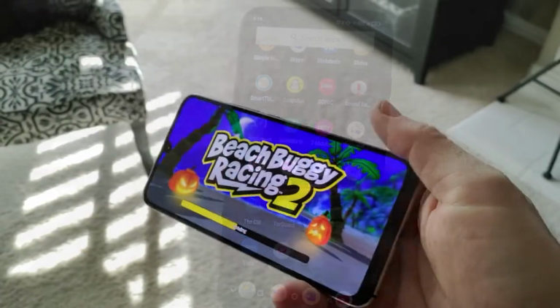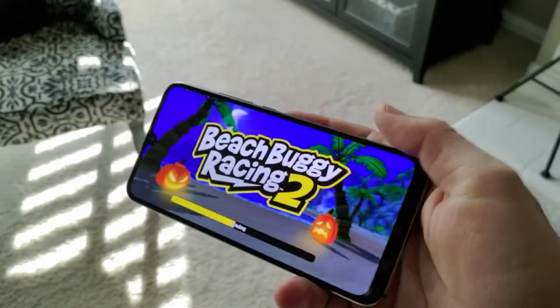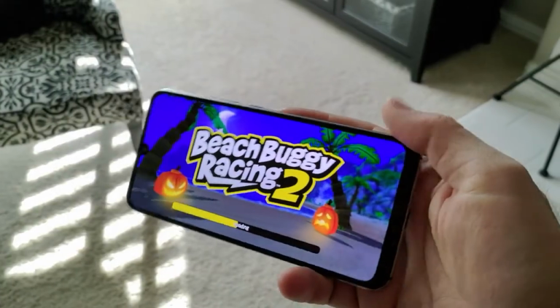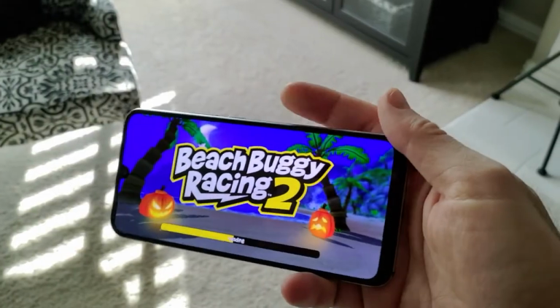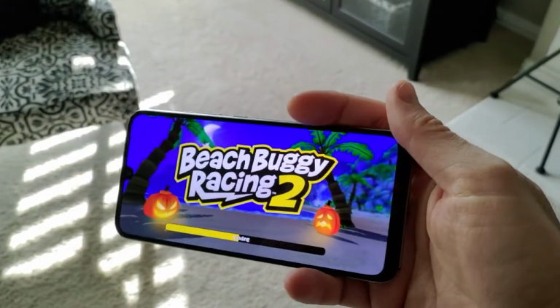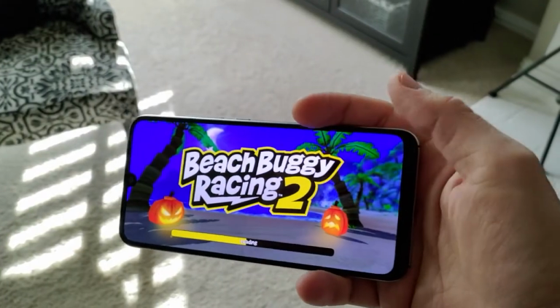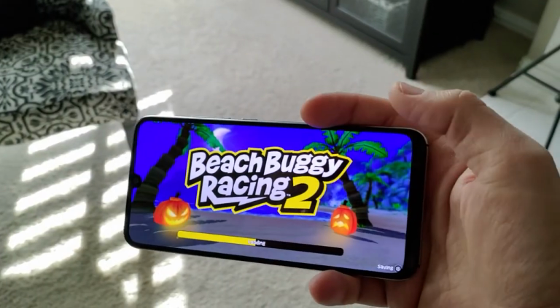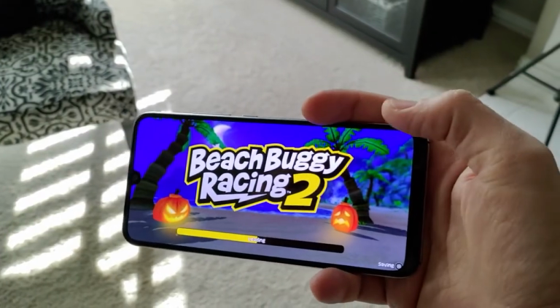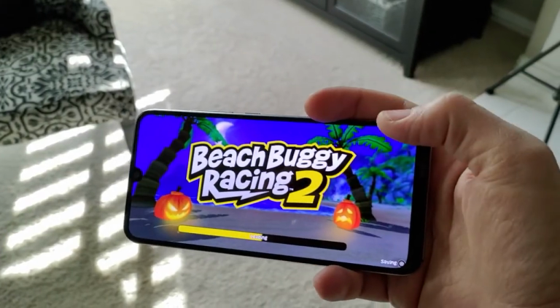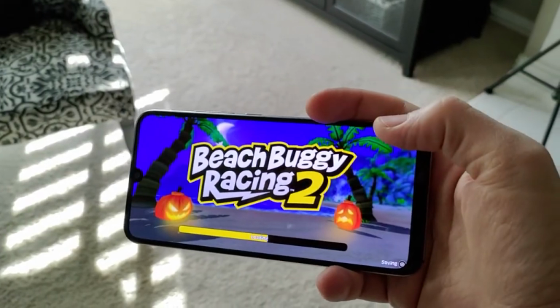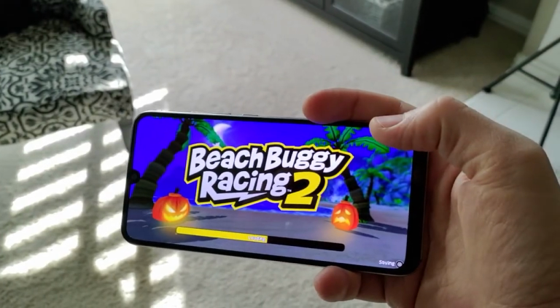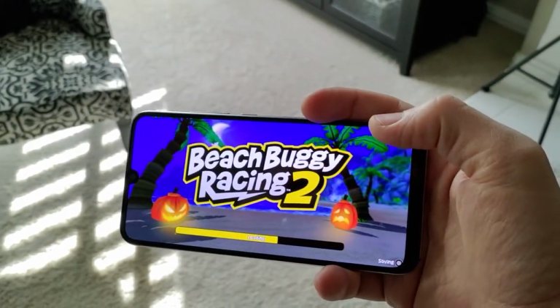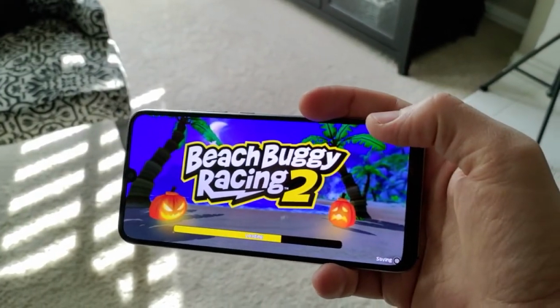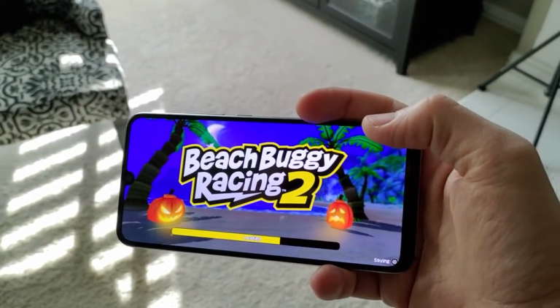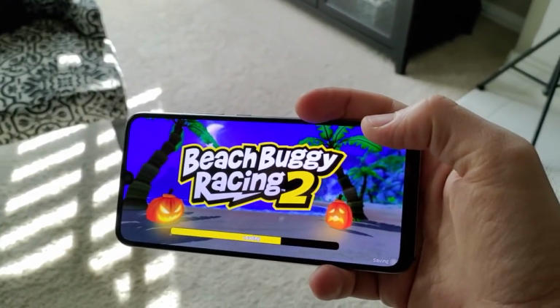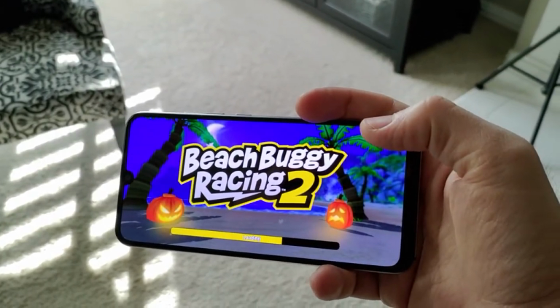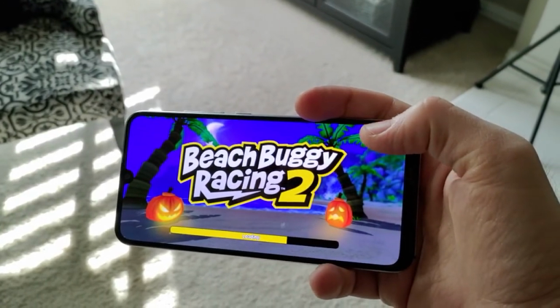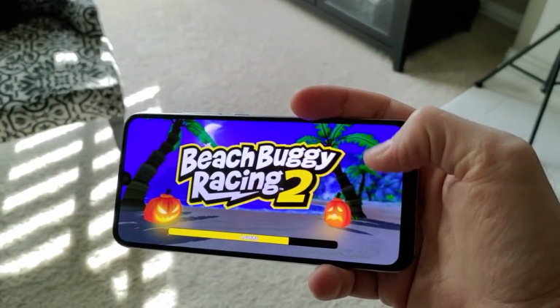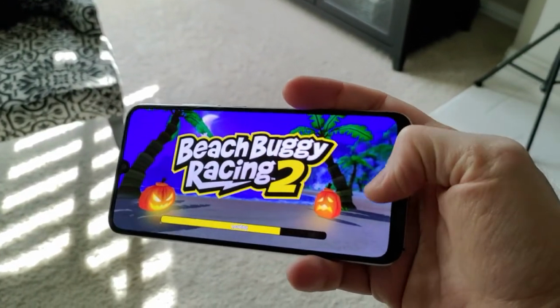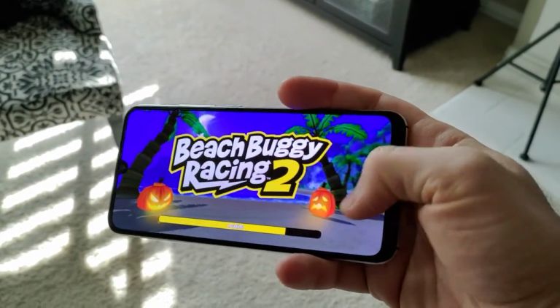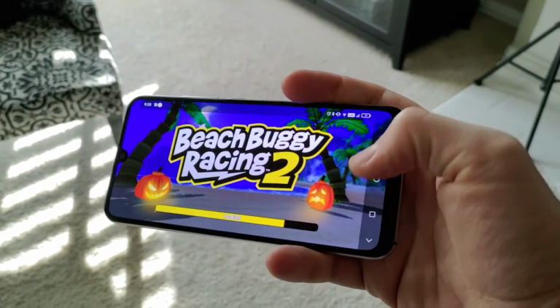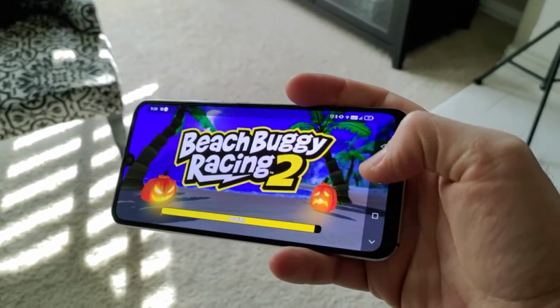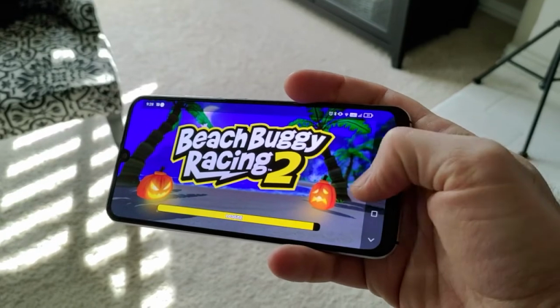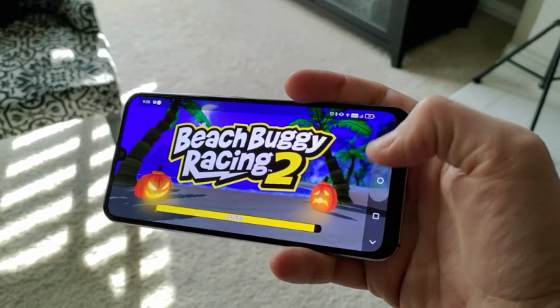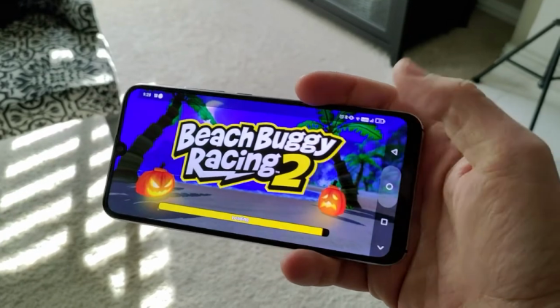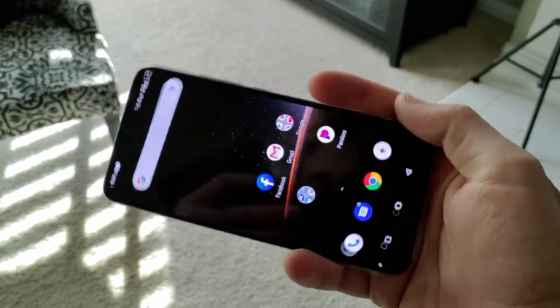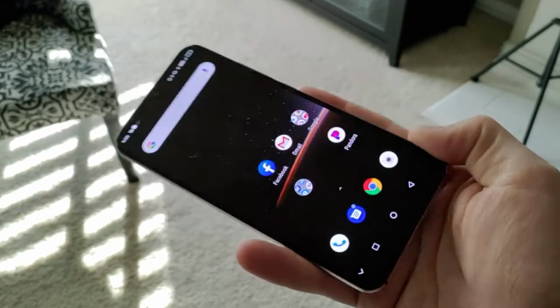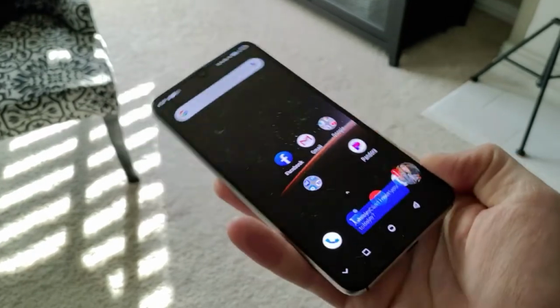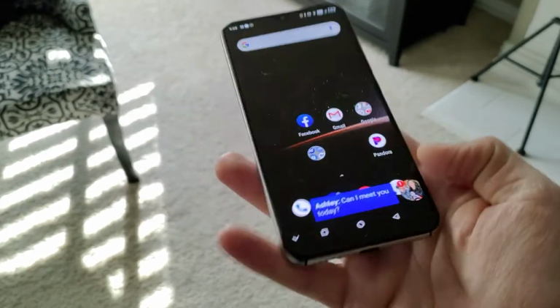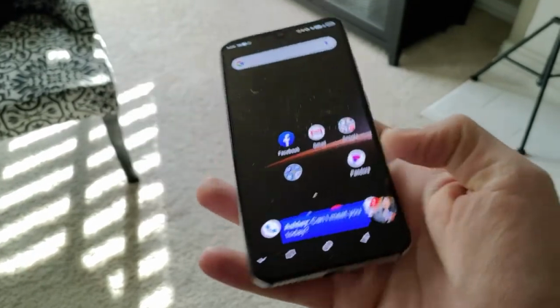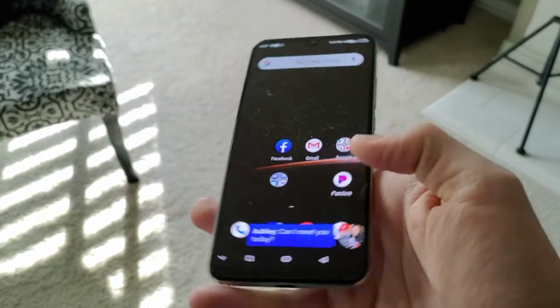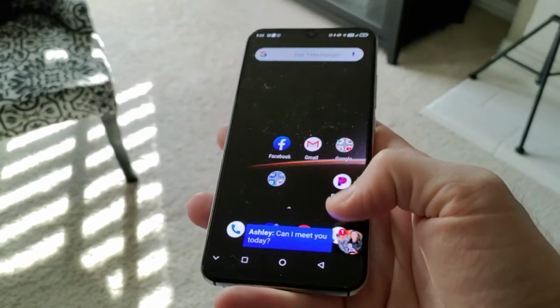The UMI Digi X only has one speaker on the bottom that's down-firing. It gets really loud, but it's not great quality — though you definitely will not miss any notifications.